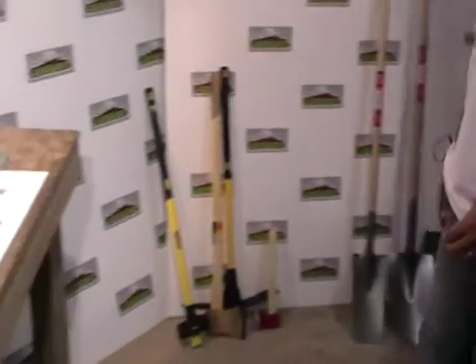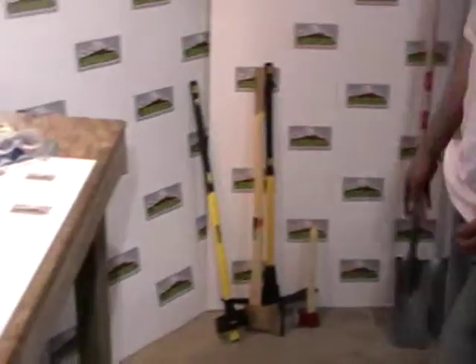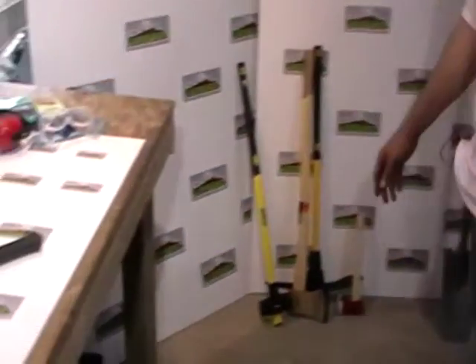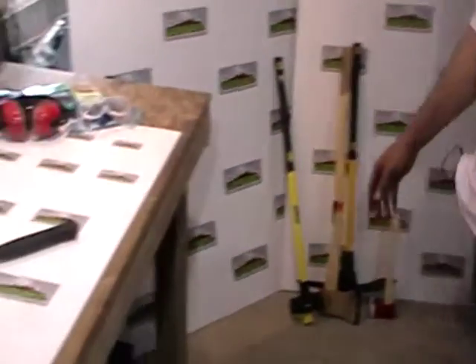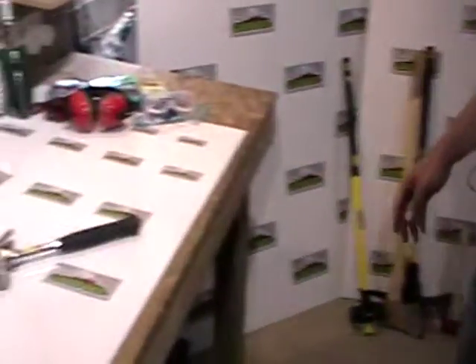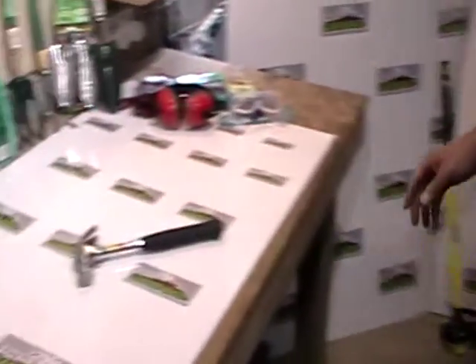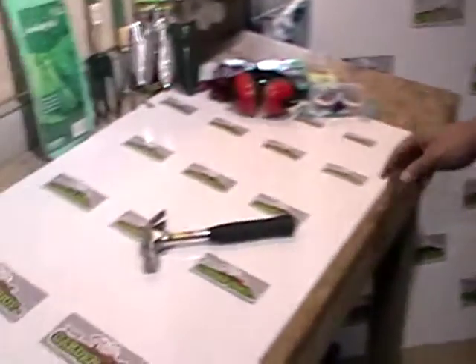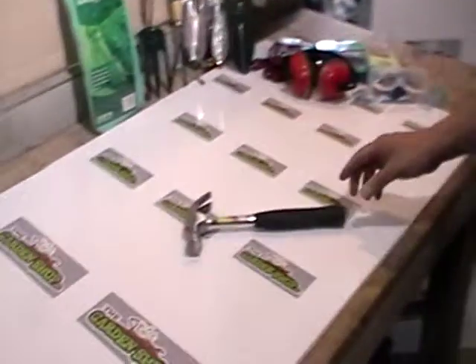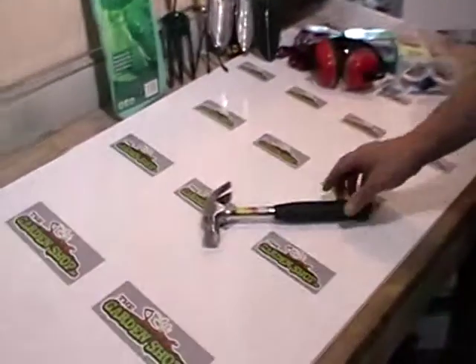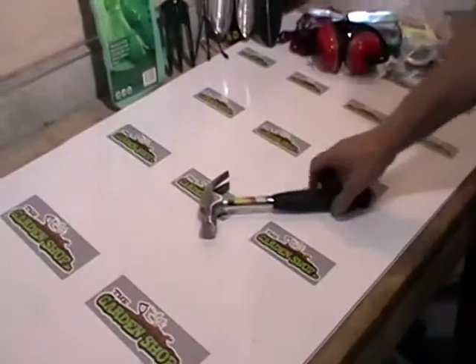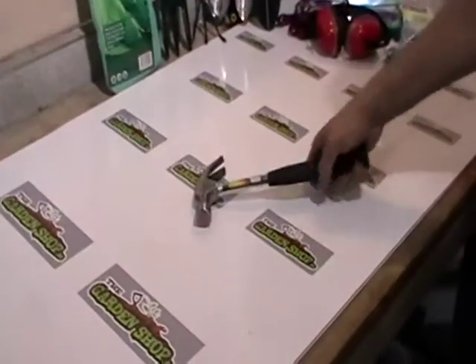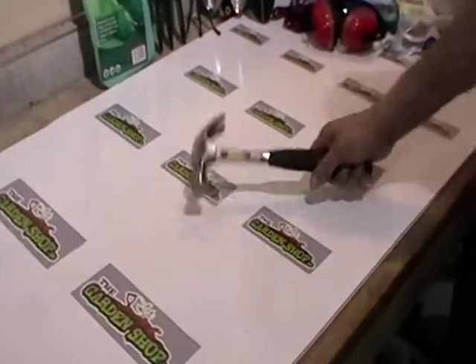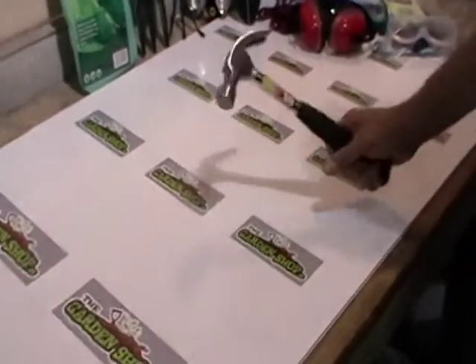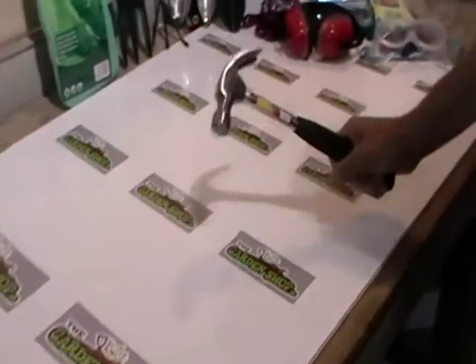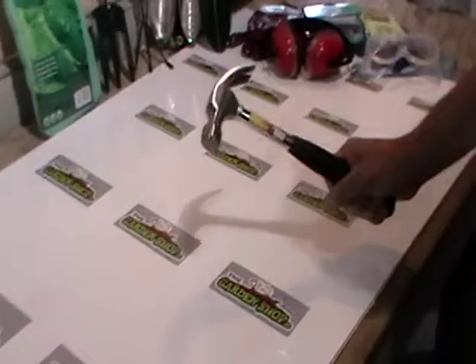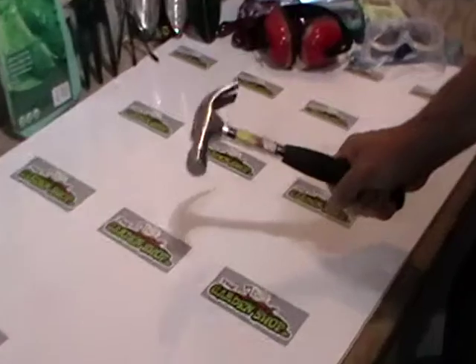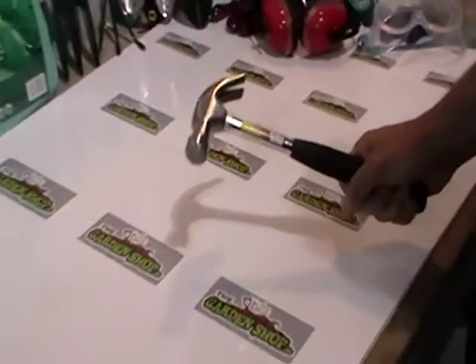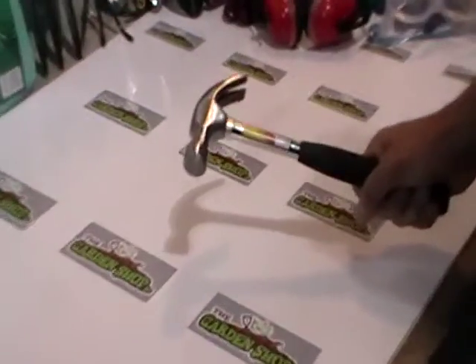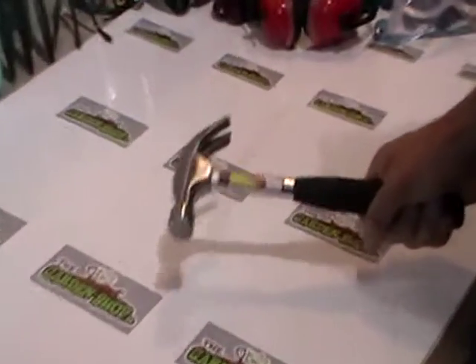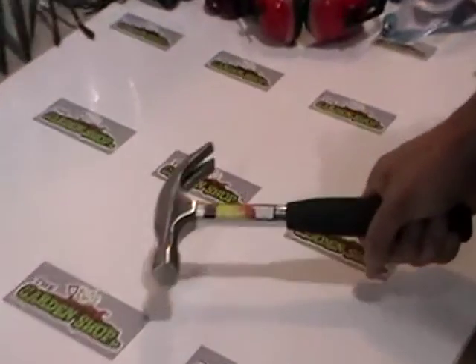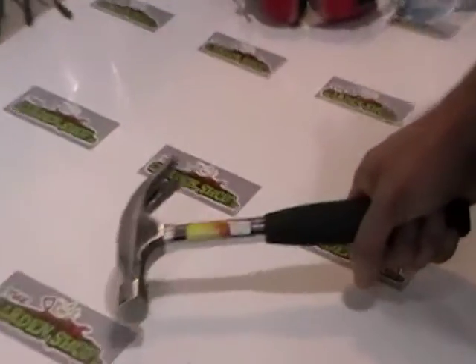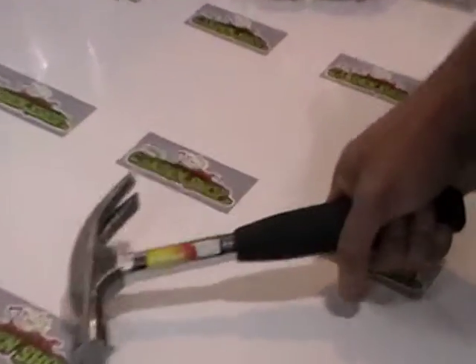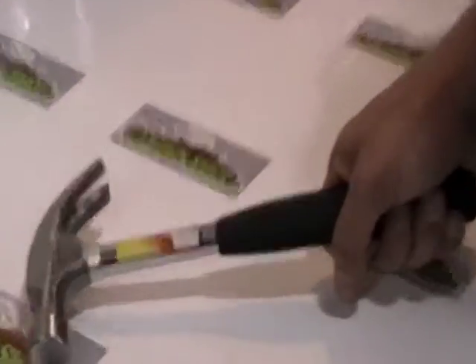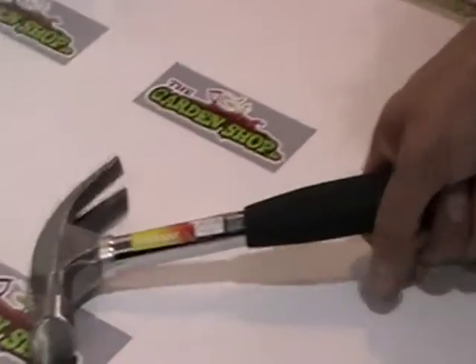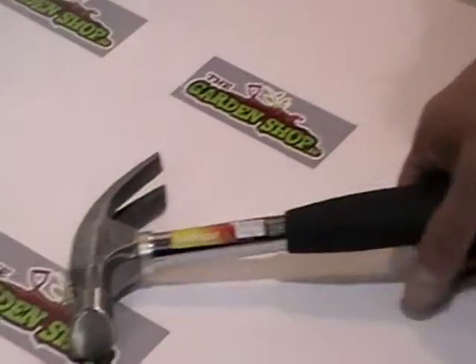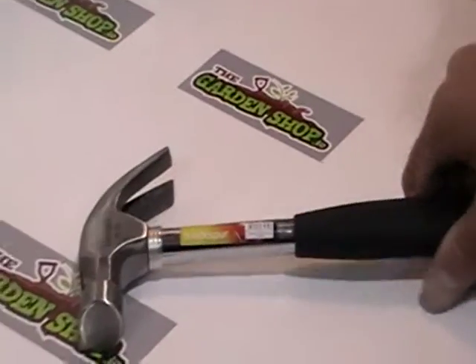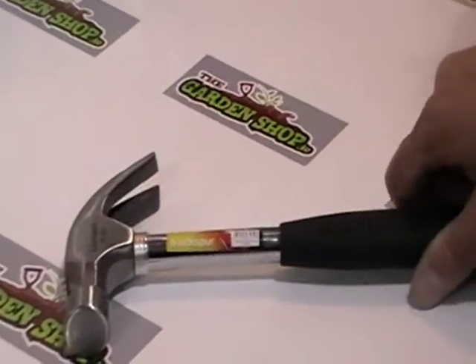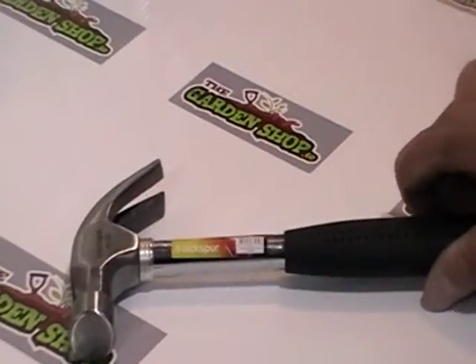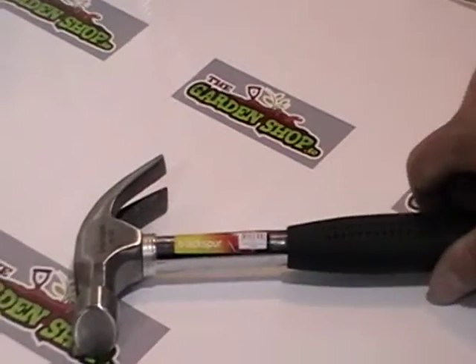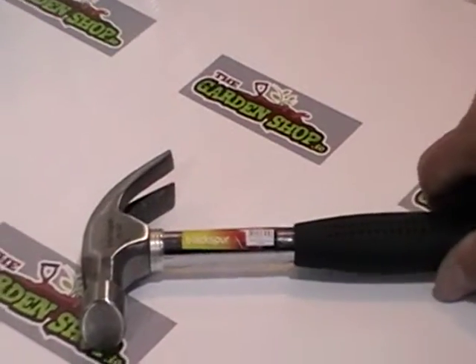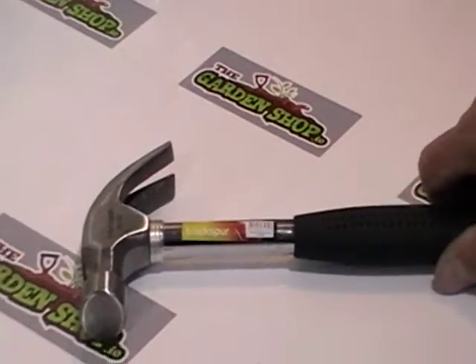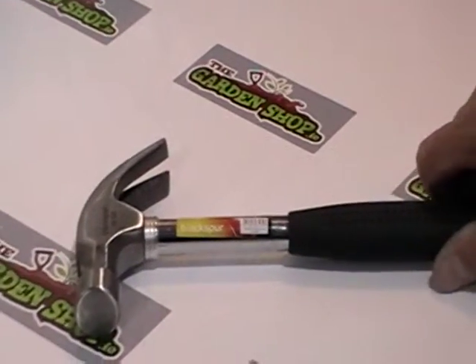So just coming back to the hammer here, this is quite a good quality hammer that's available on thegardenshop.ie.